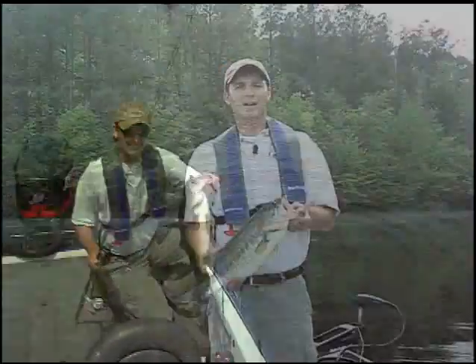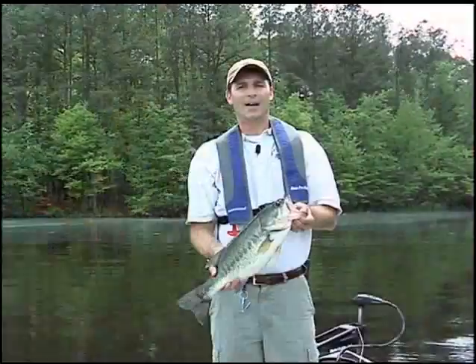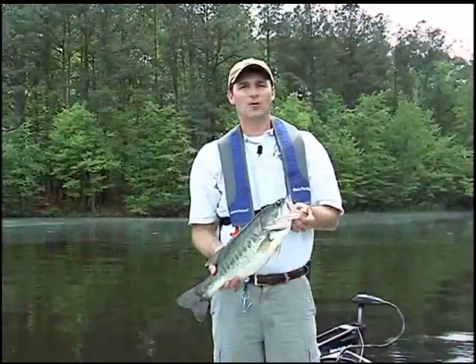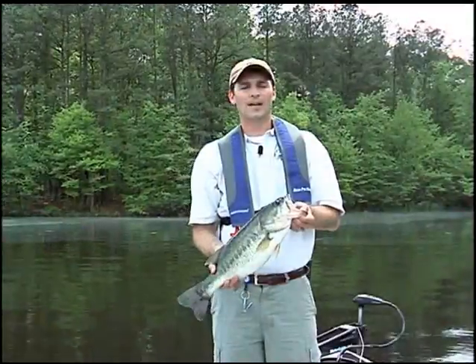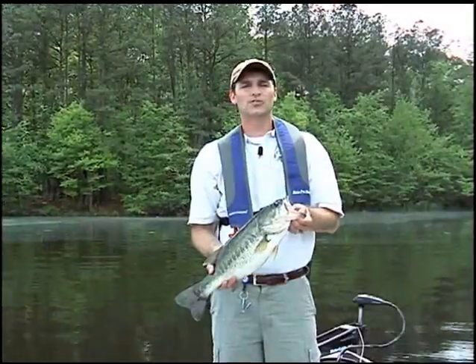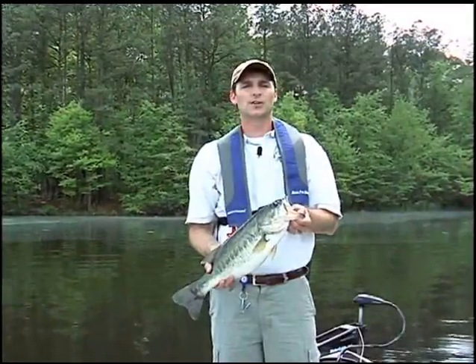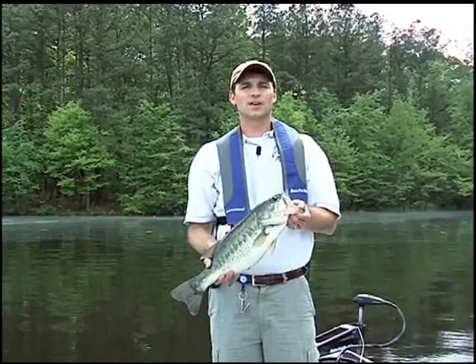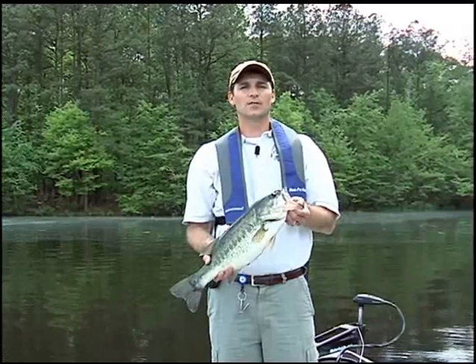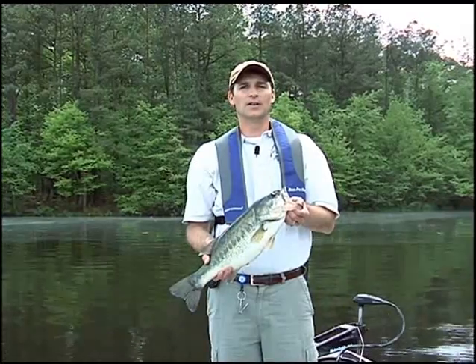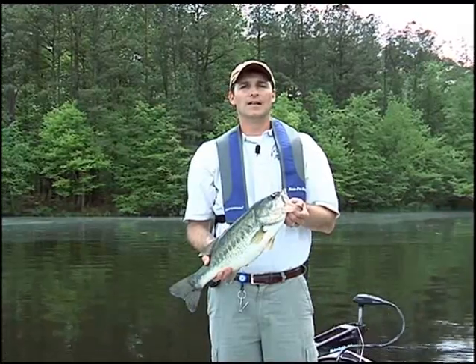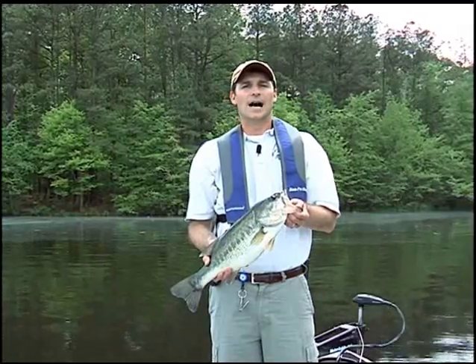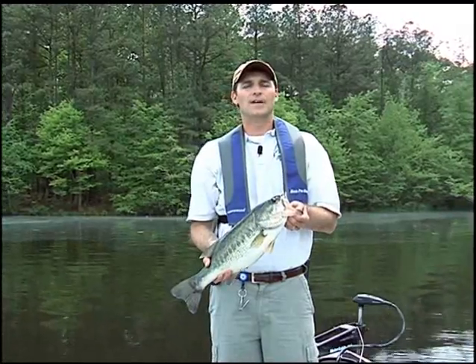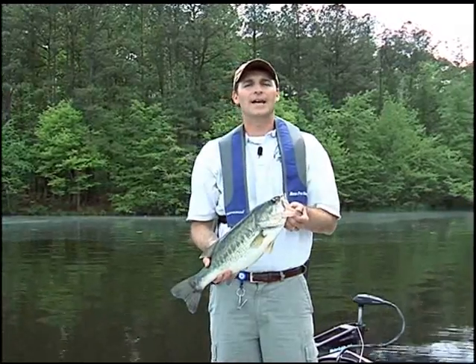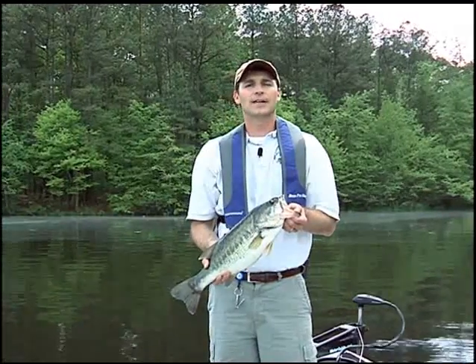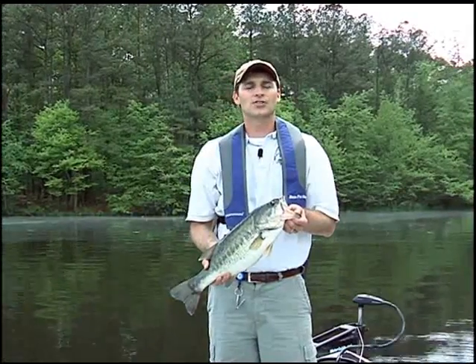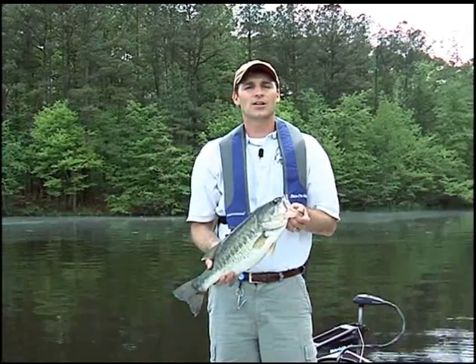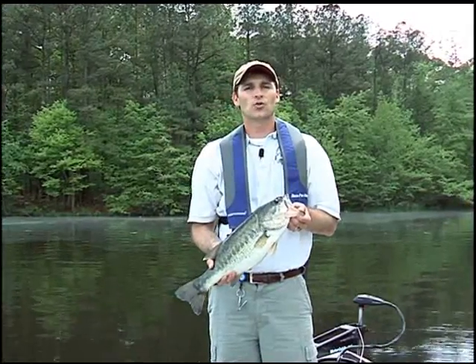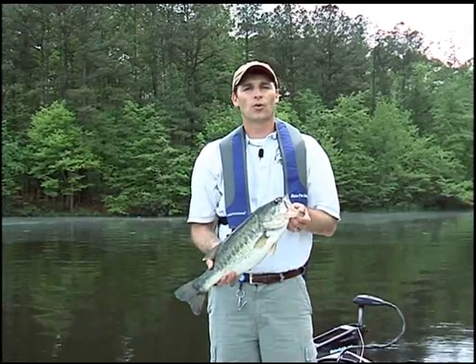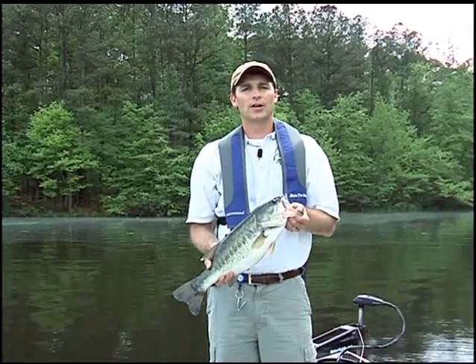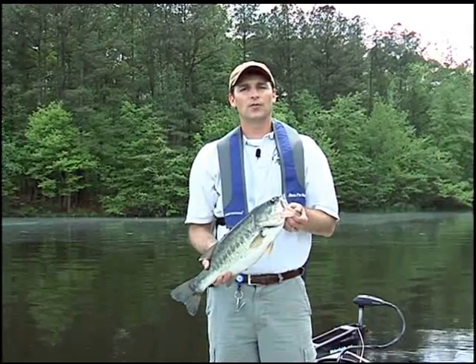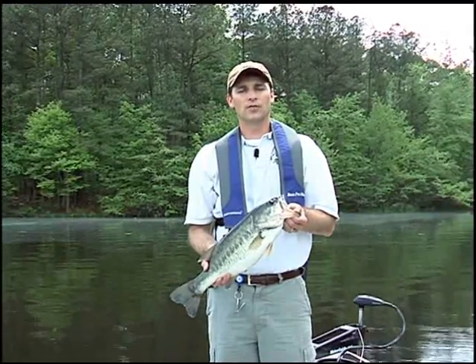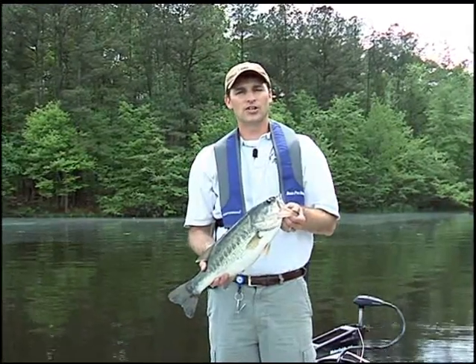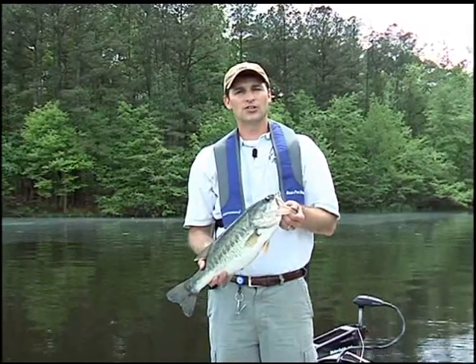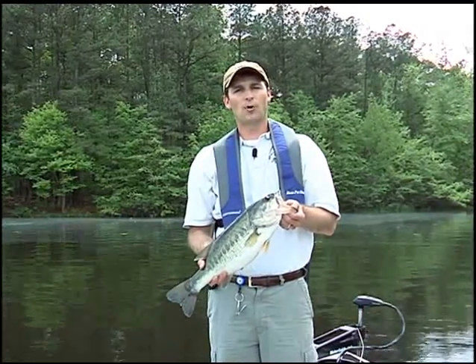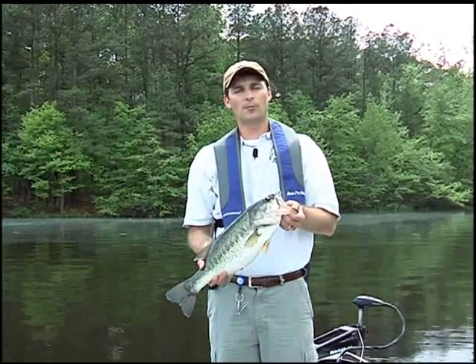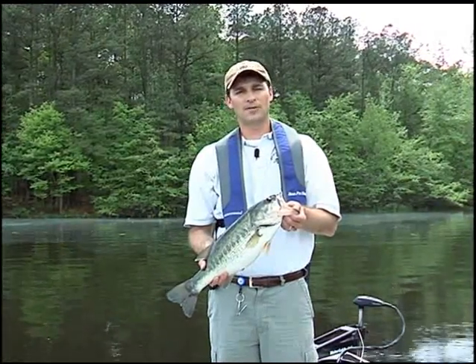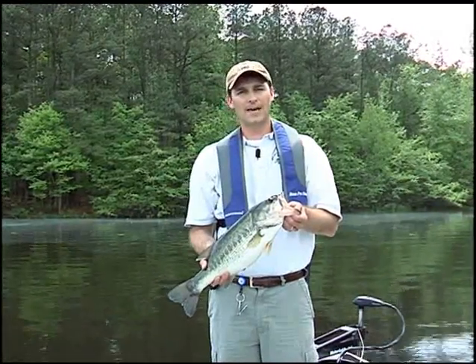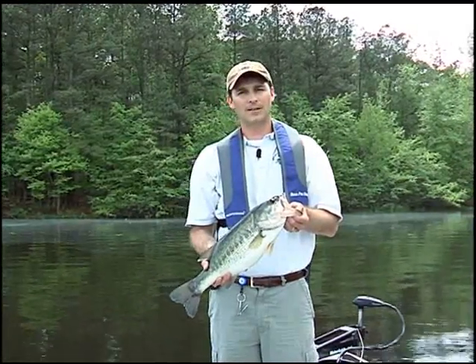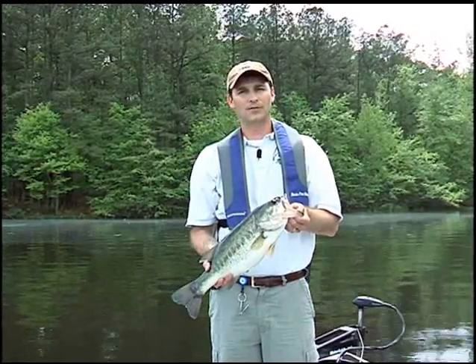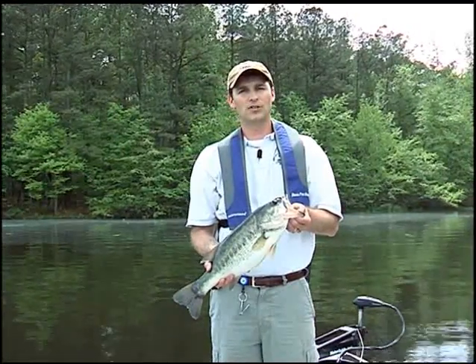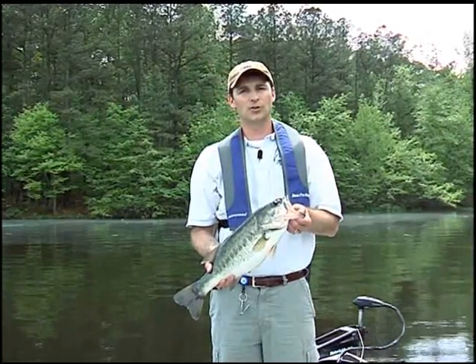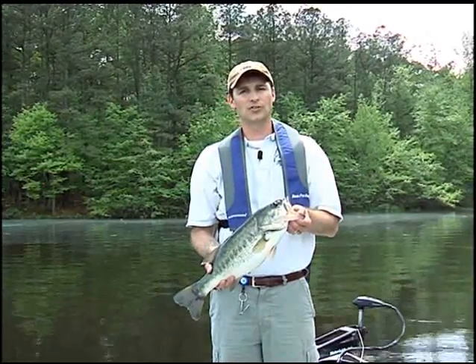Hello, my name is Chris Donovan. I'm the angling education coordinator for the Virginia Department of Game and Inland Fisheries.